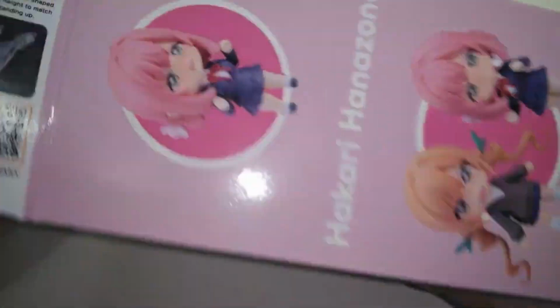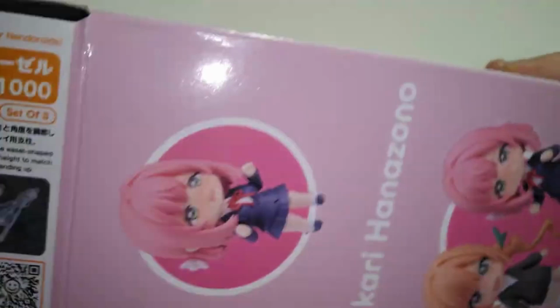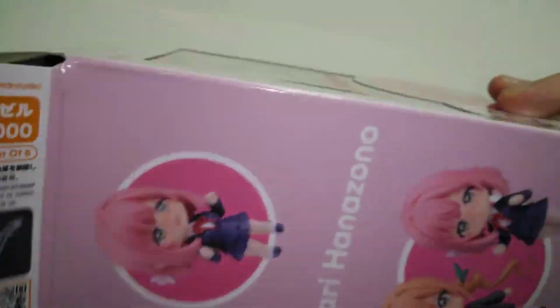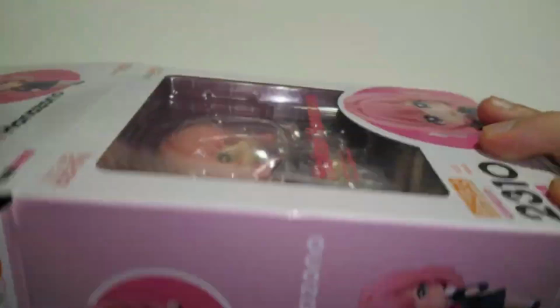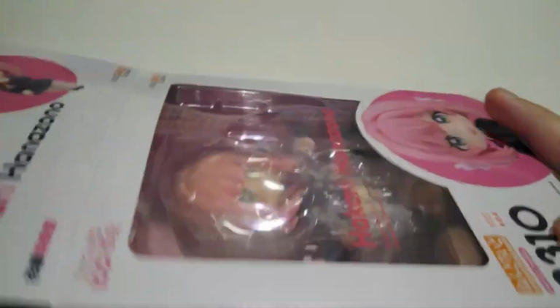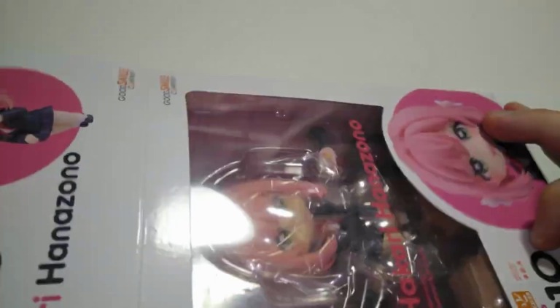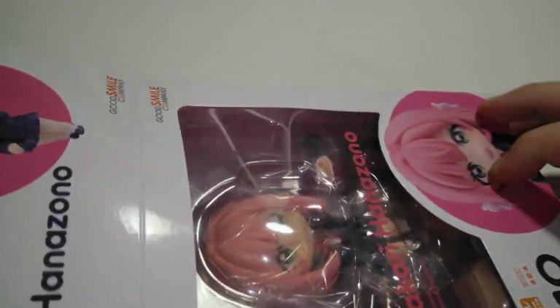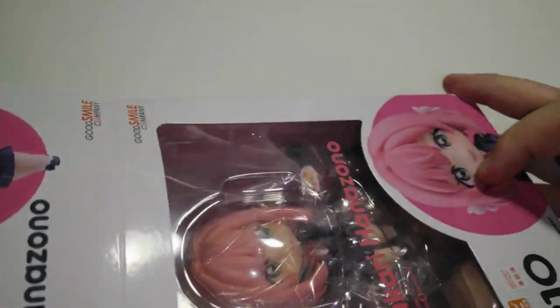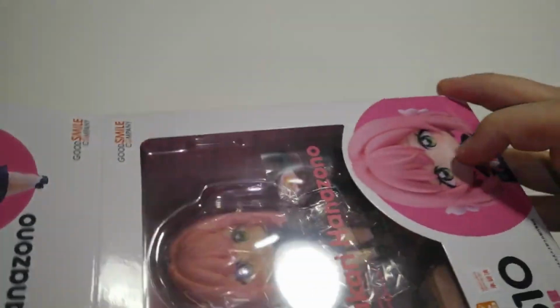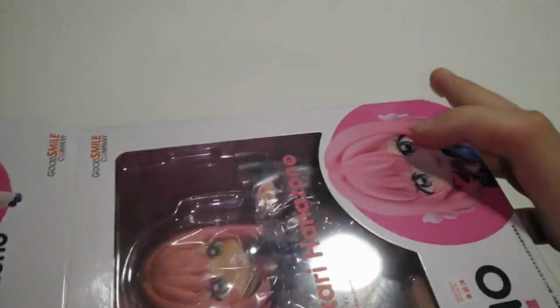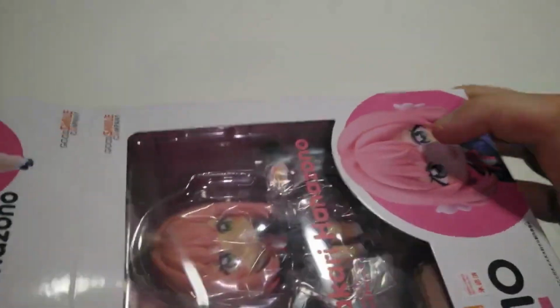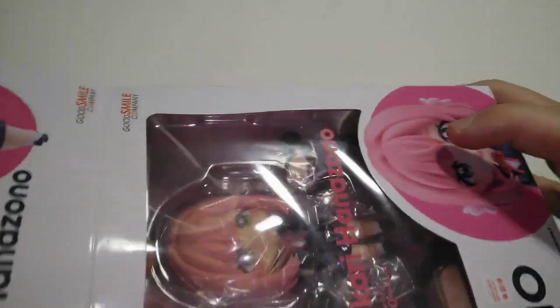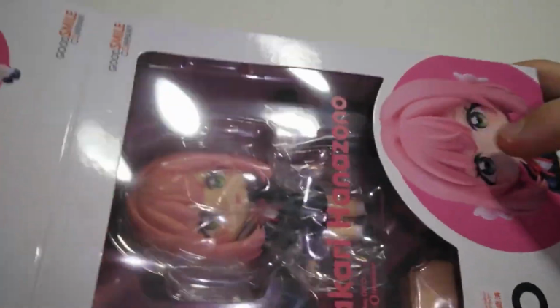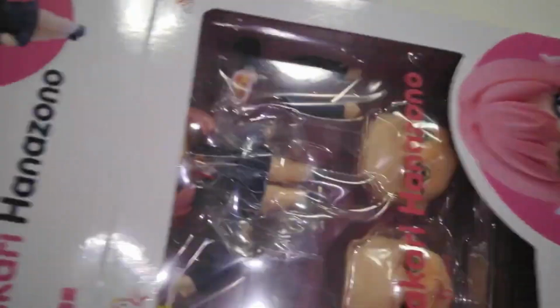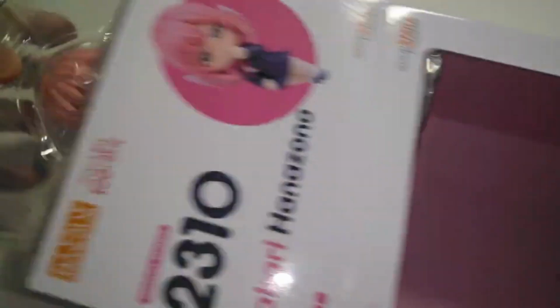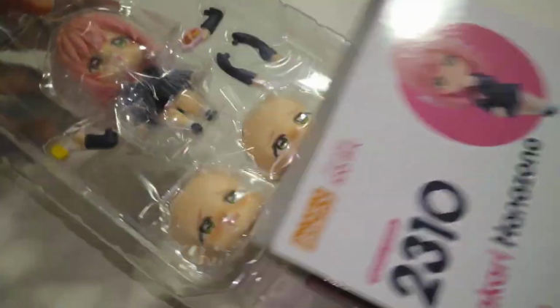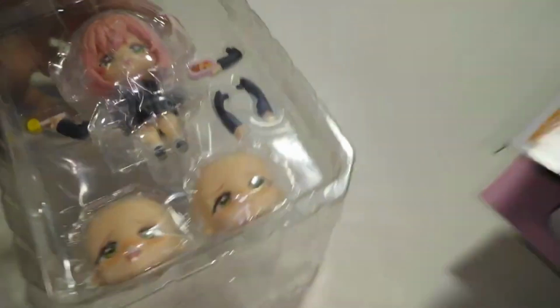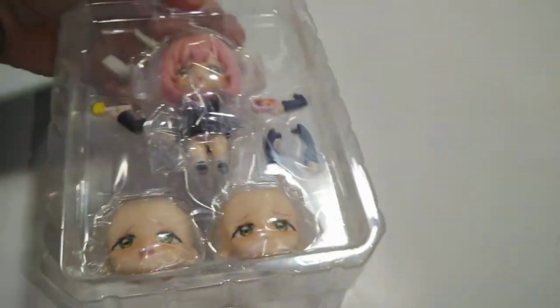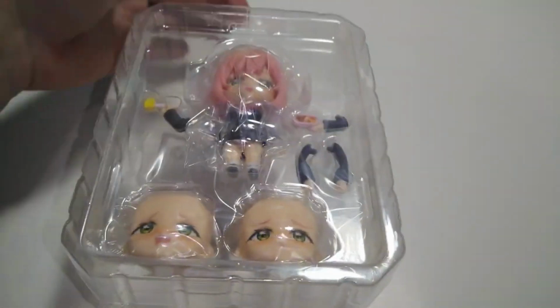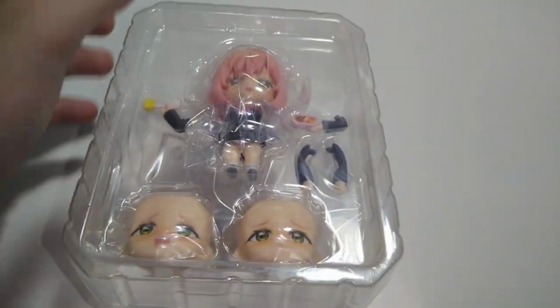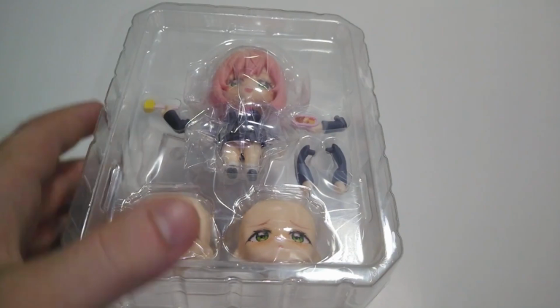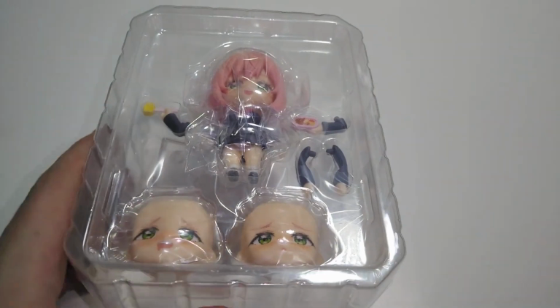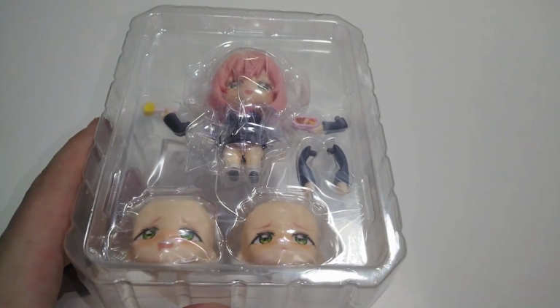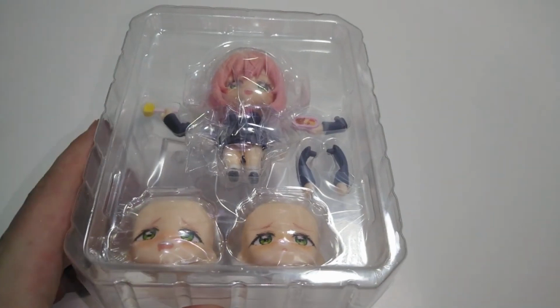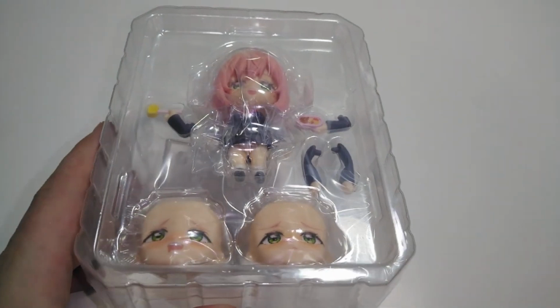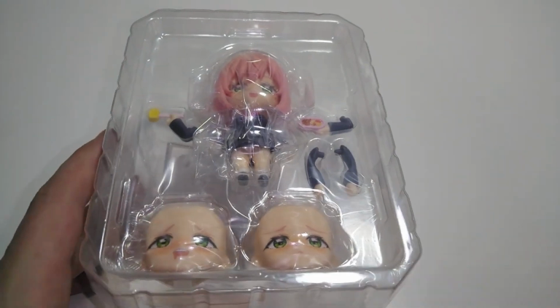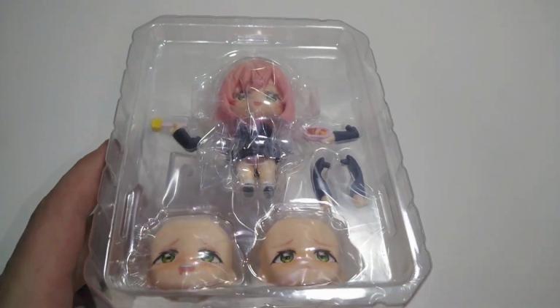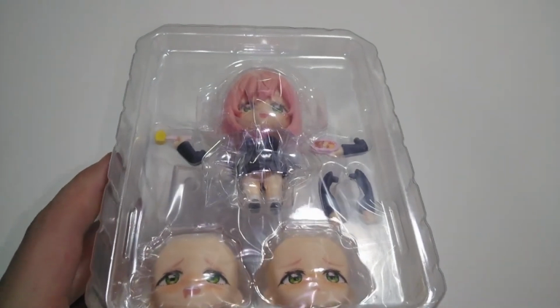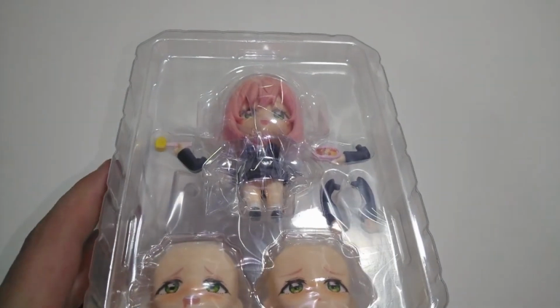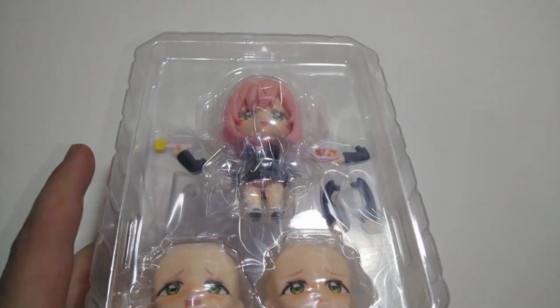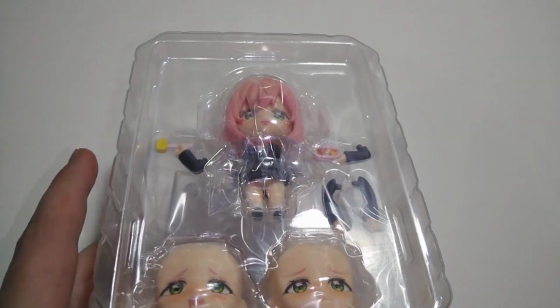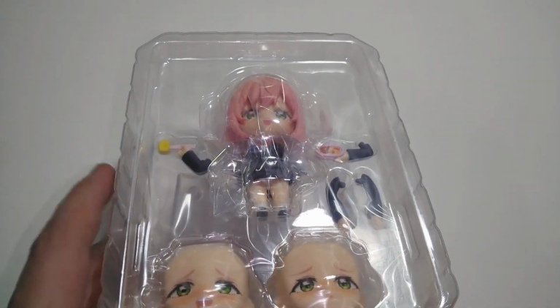I'm happy to have this one. Hakari's probably like my second favorite female in the series.